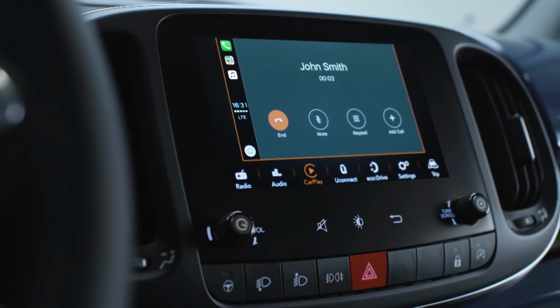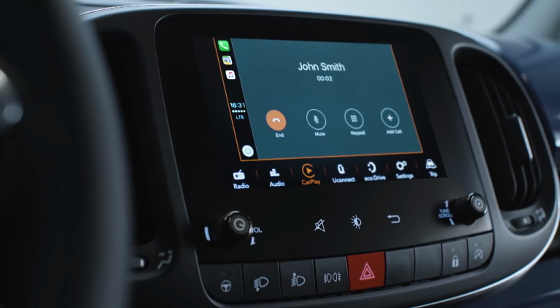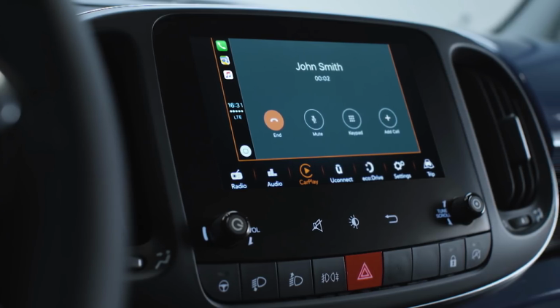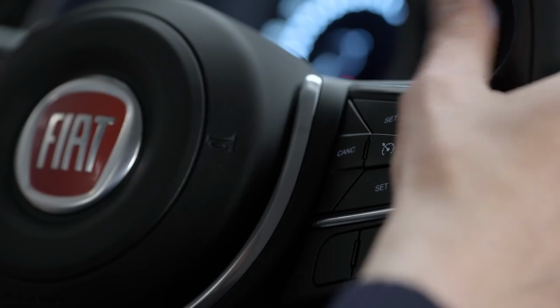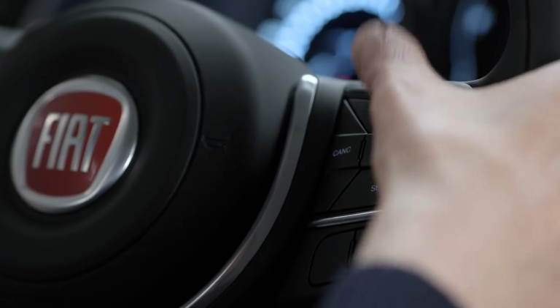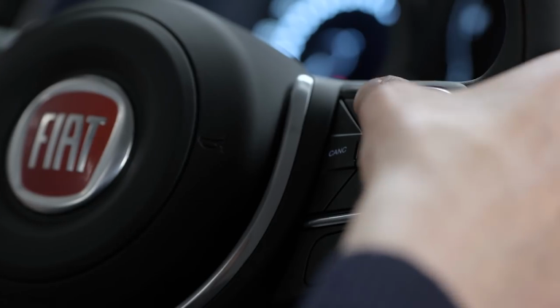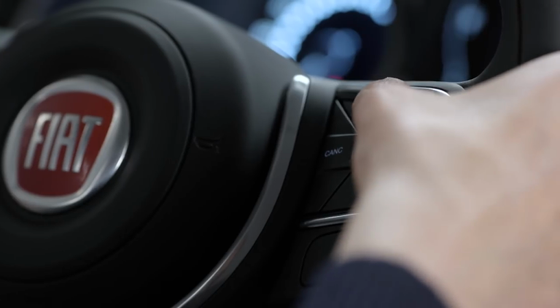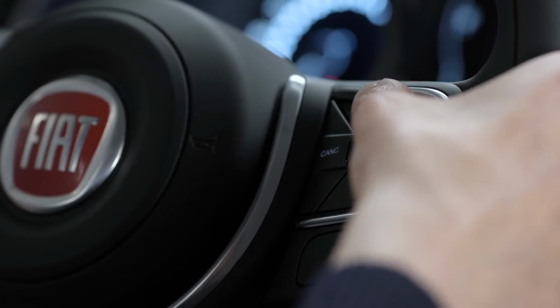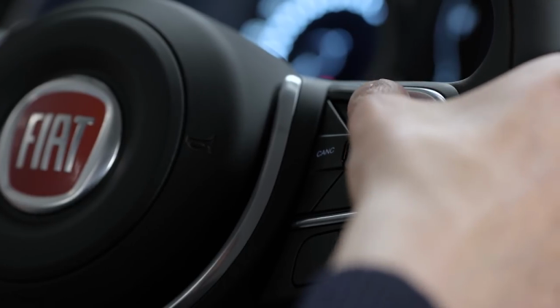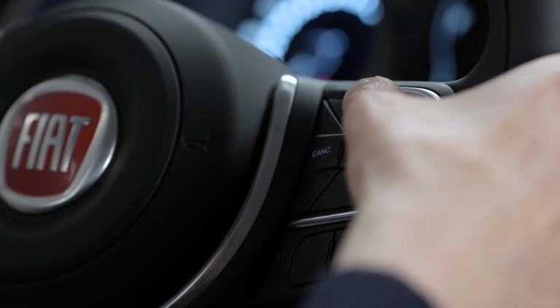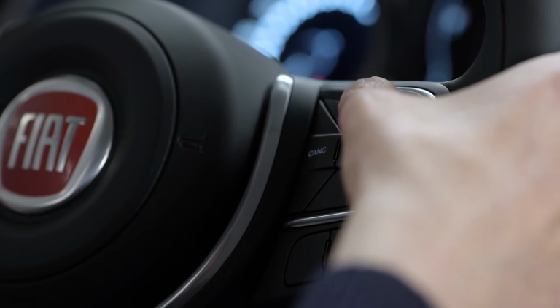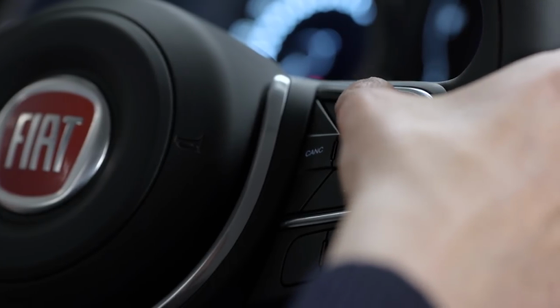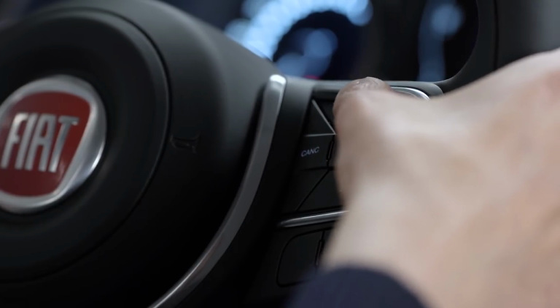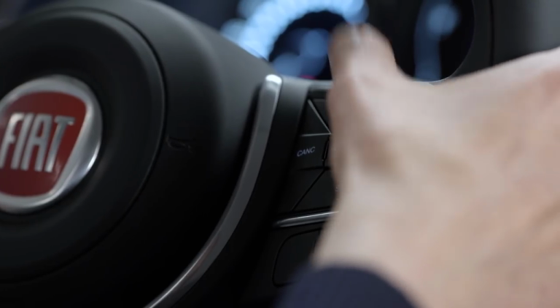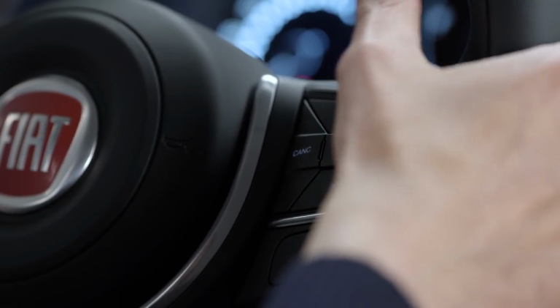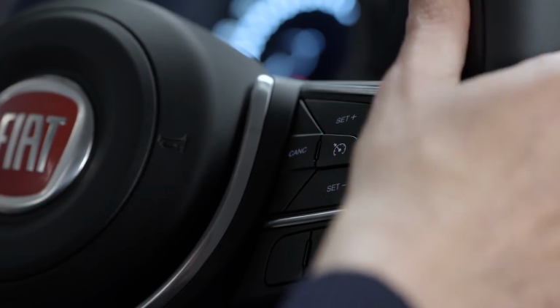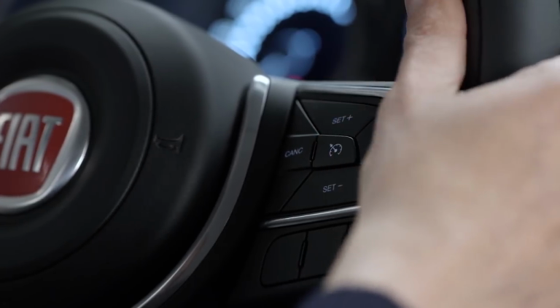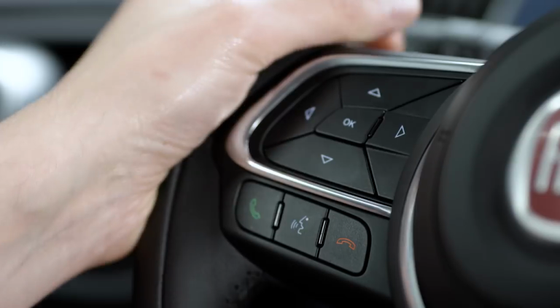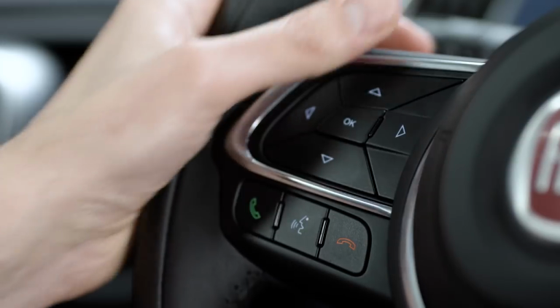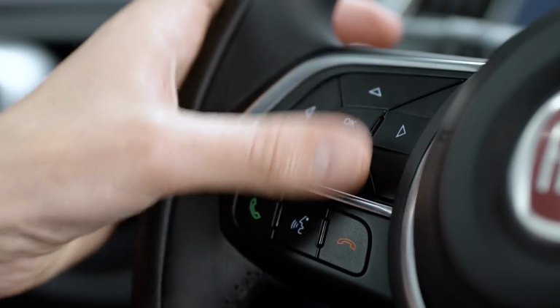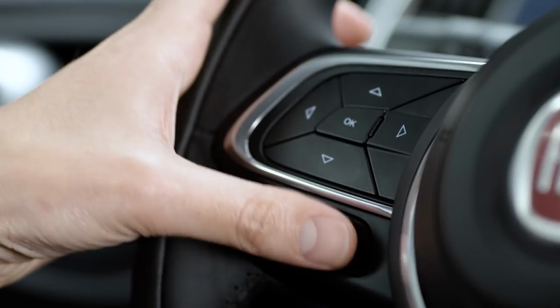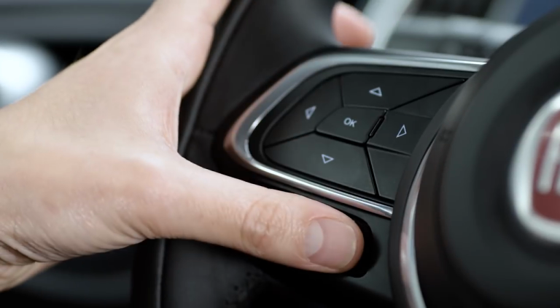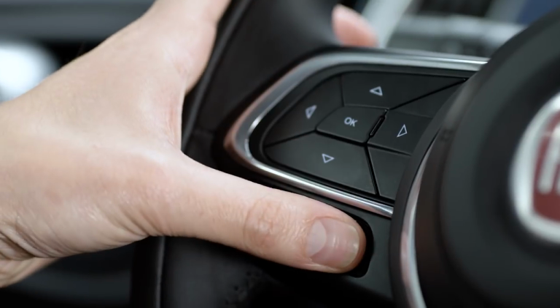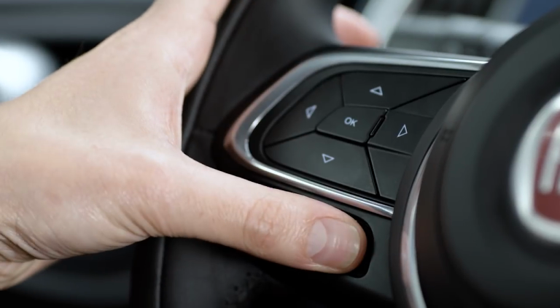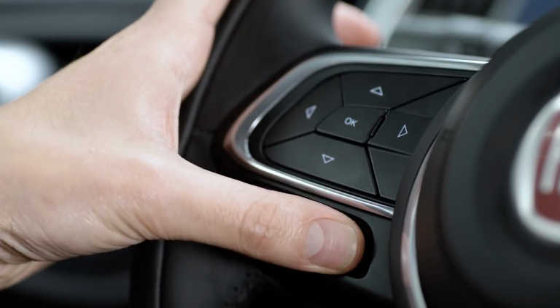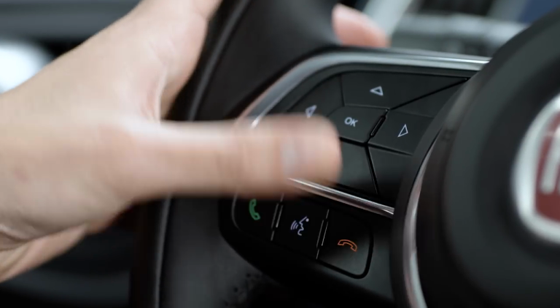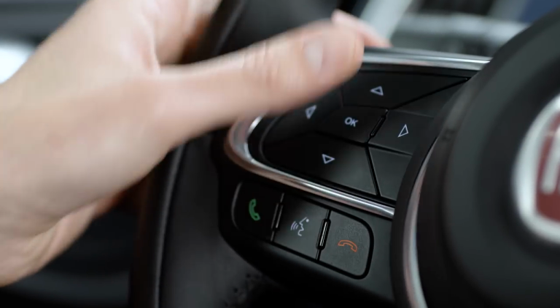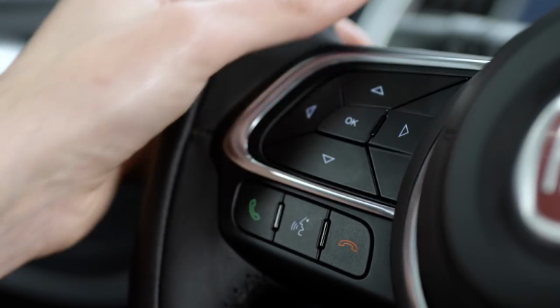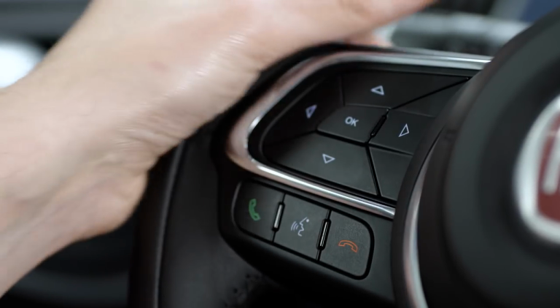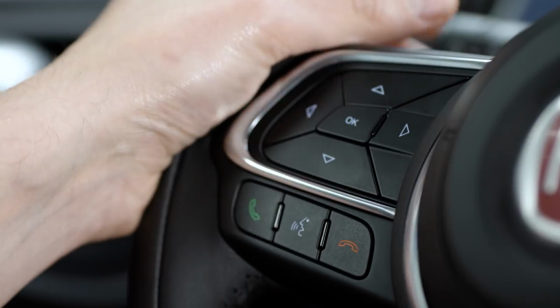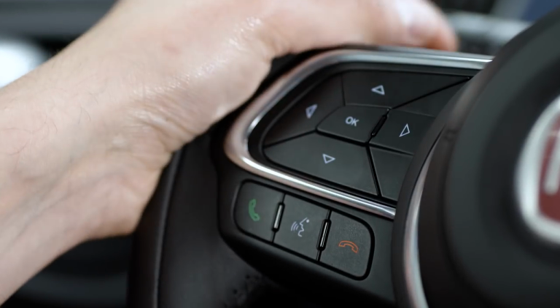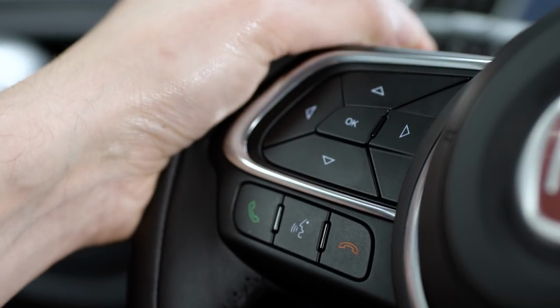When you are on the call, you can easily manage the different options through the buttons on the wheel.